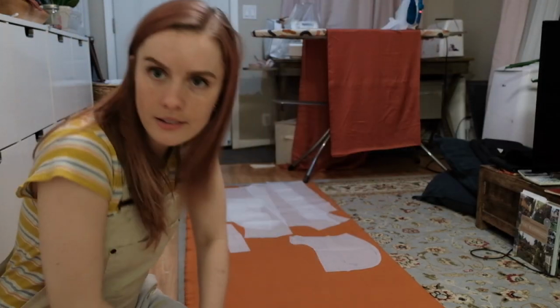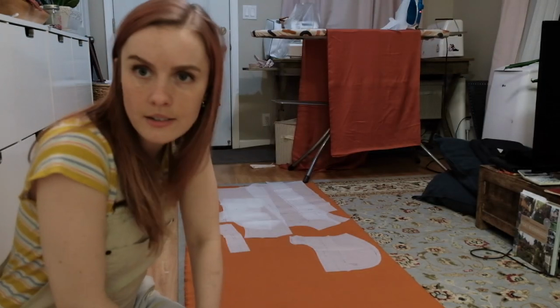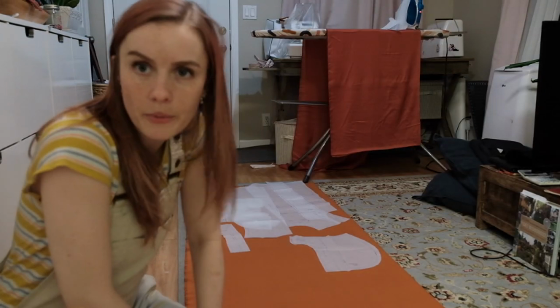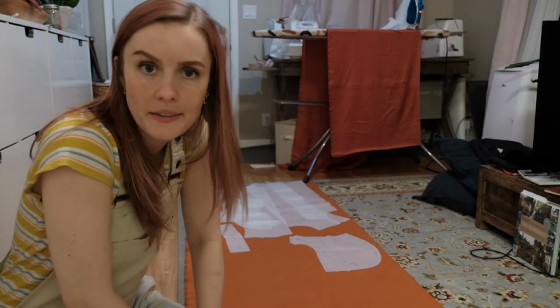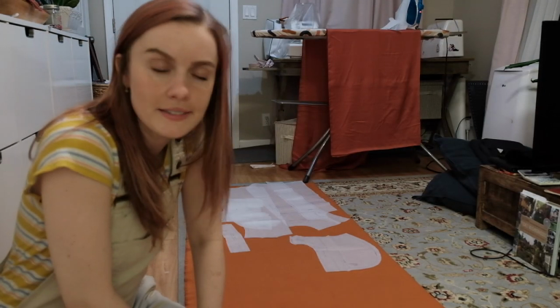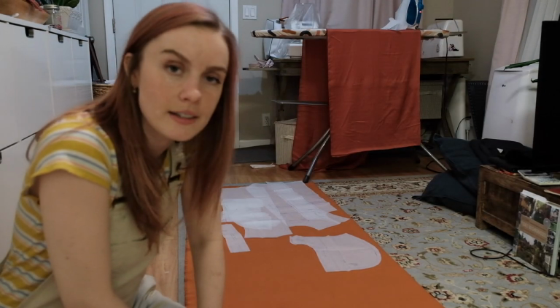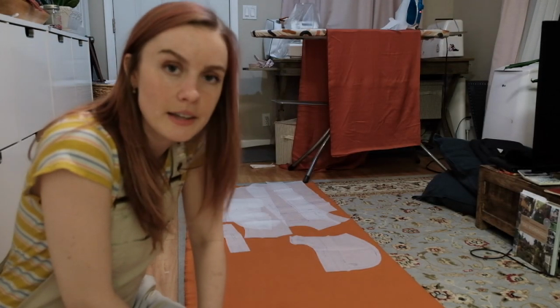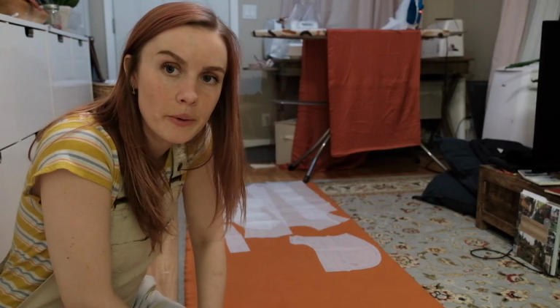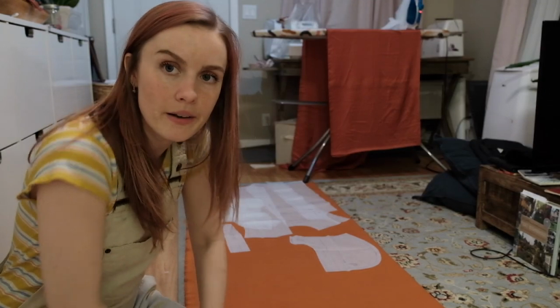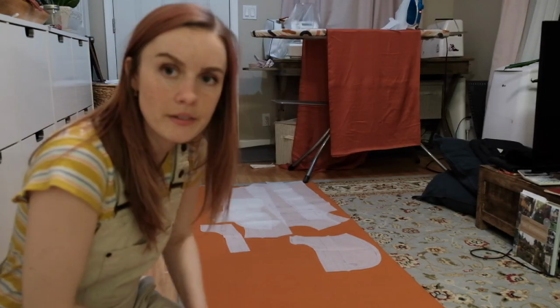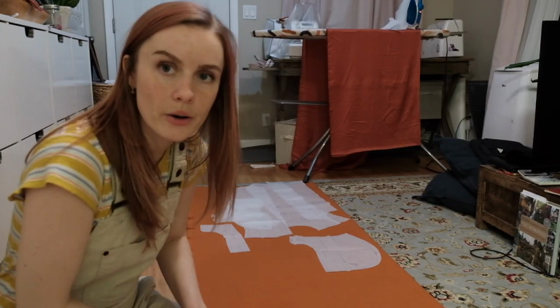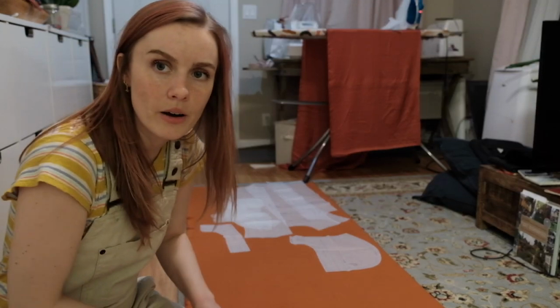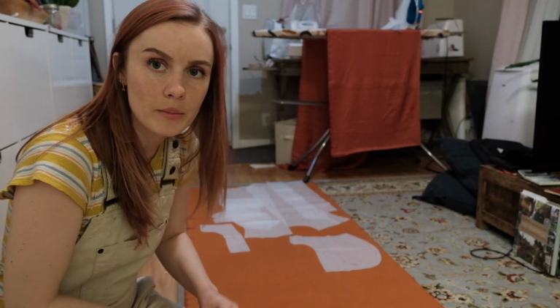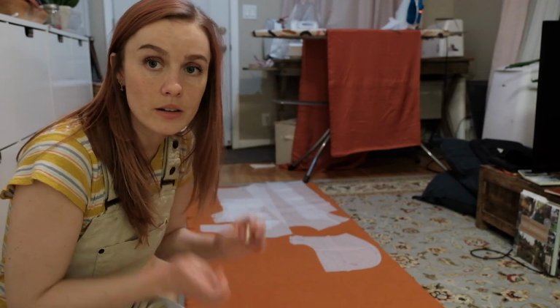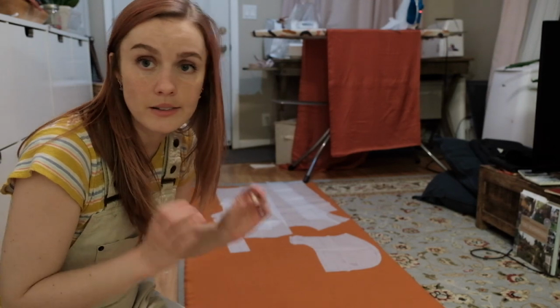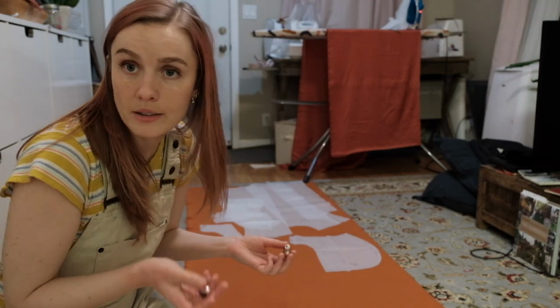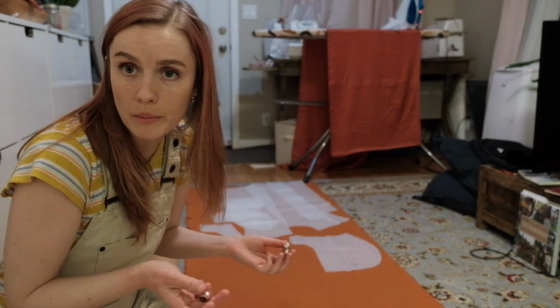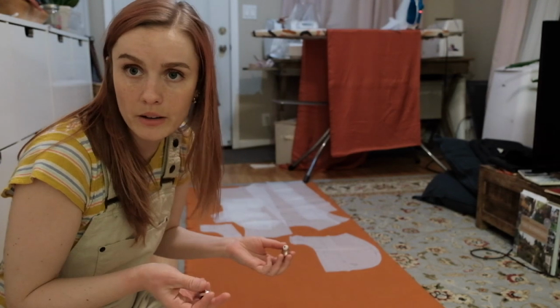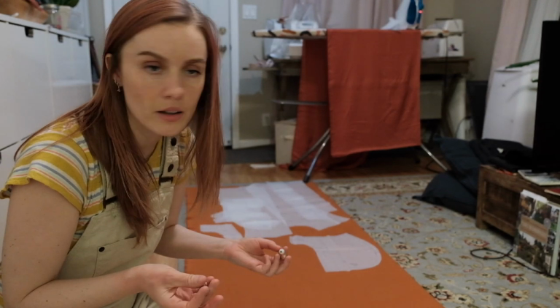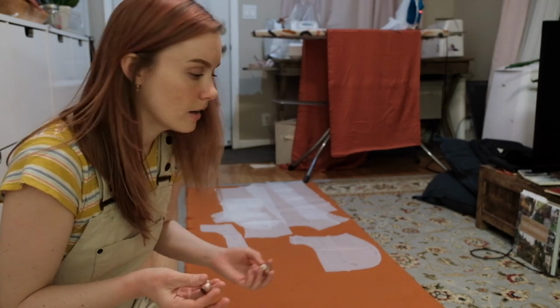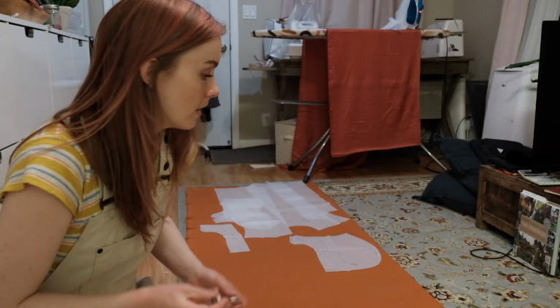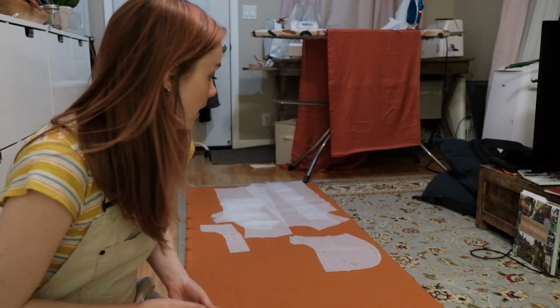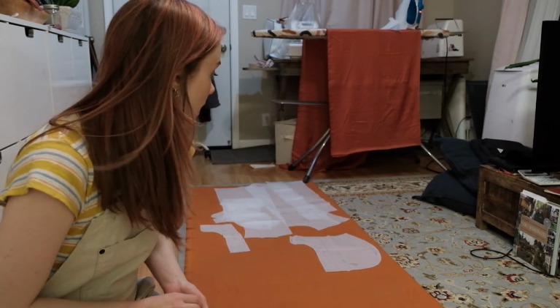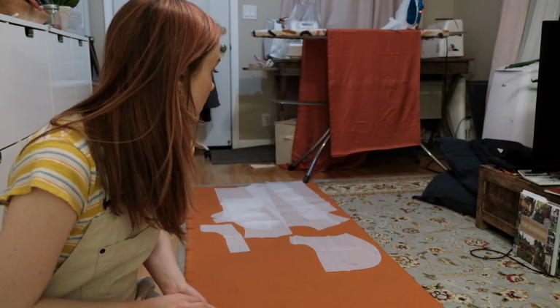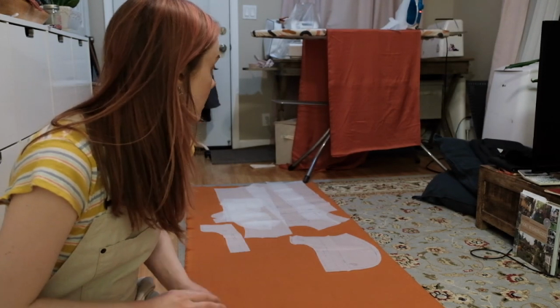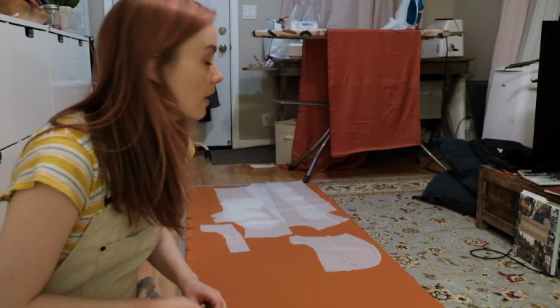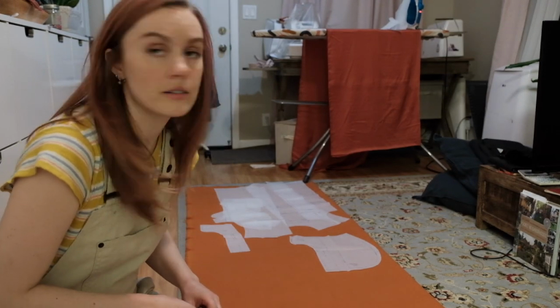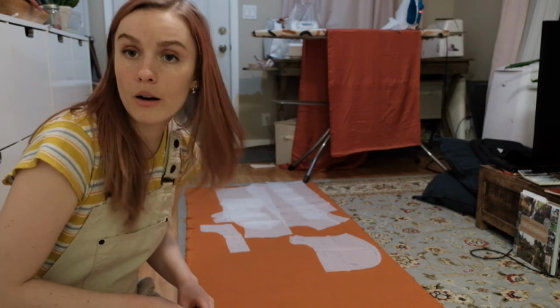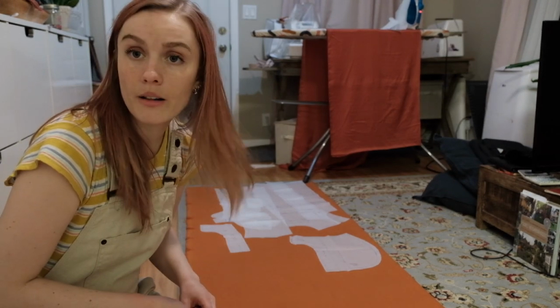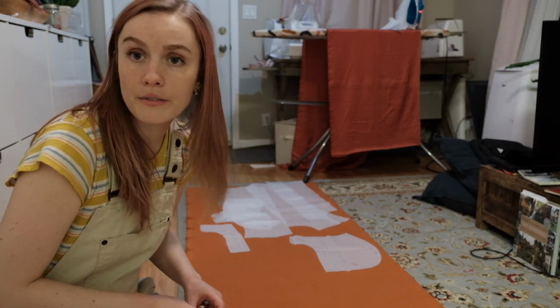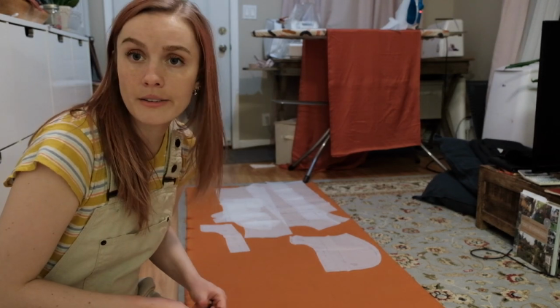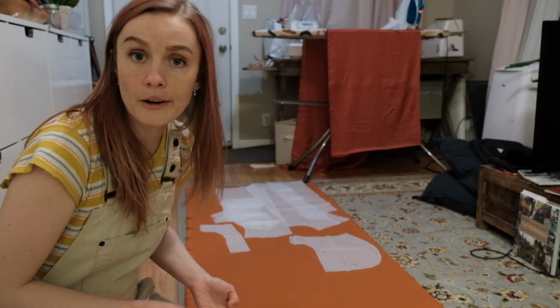This is going to take a while, so I'm going to listen to my book and cut all of this out.